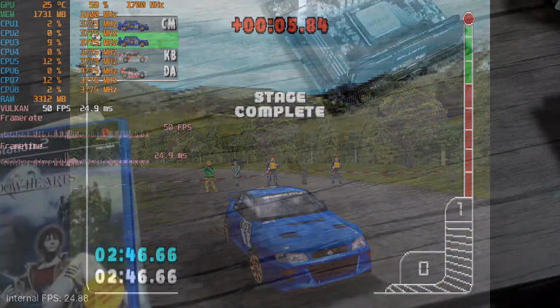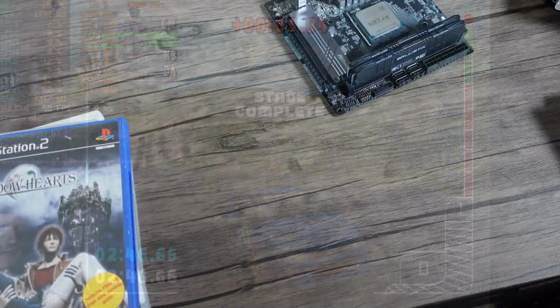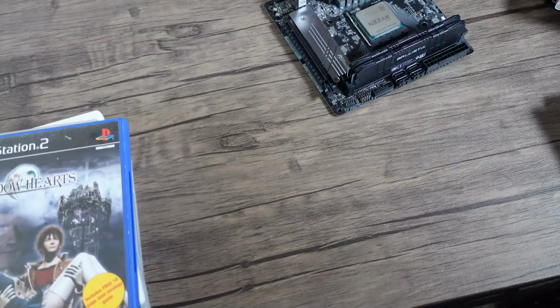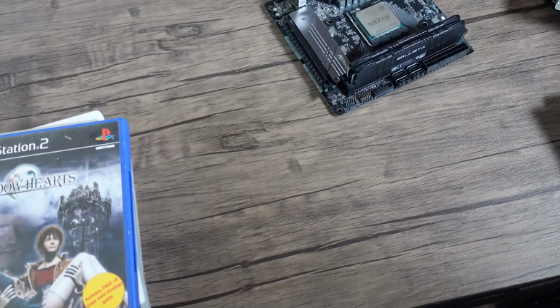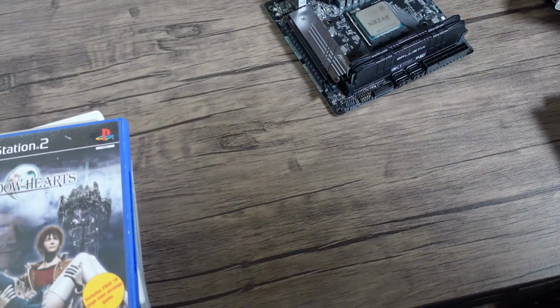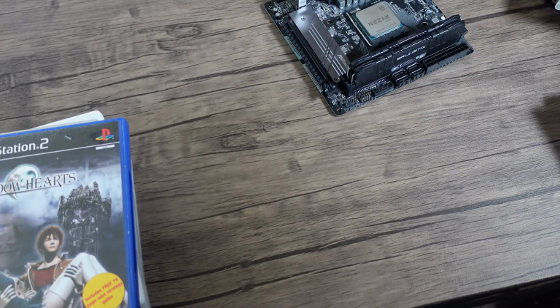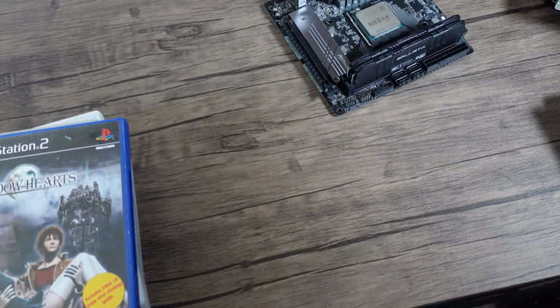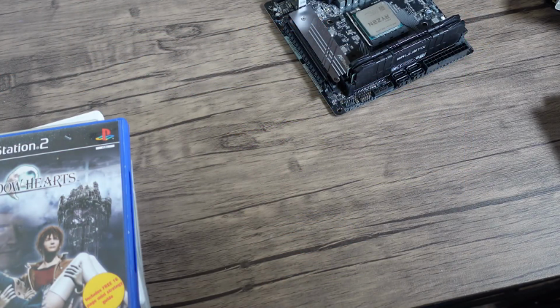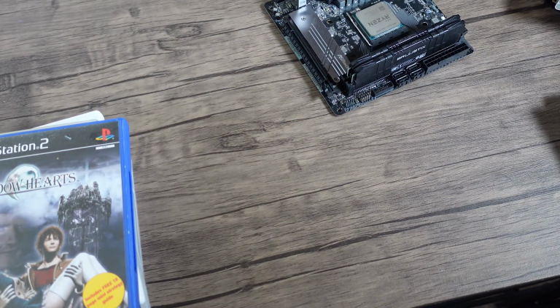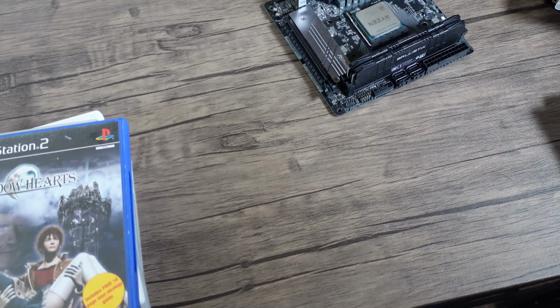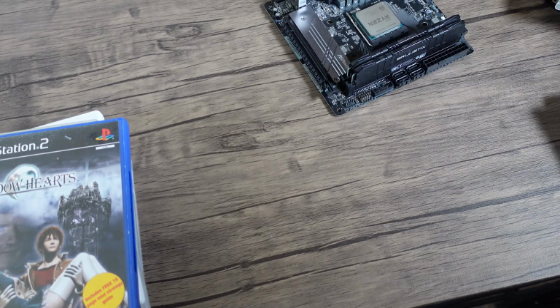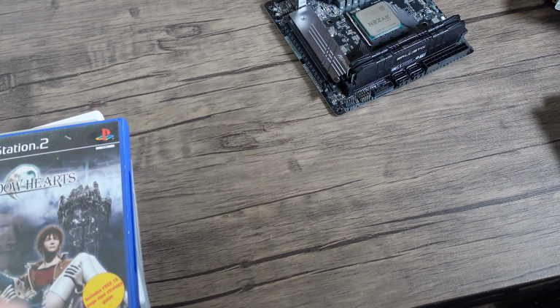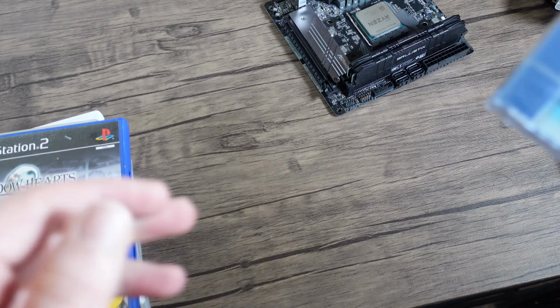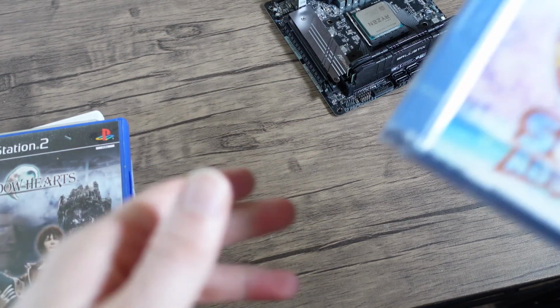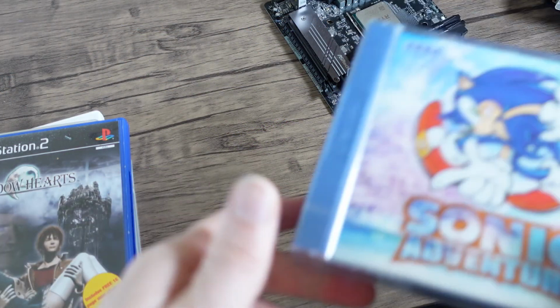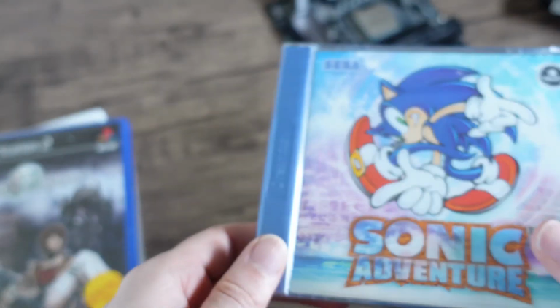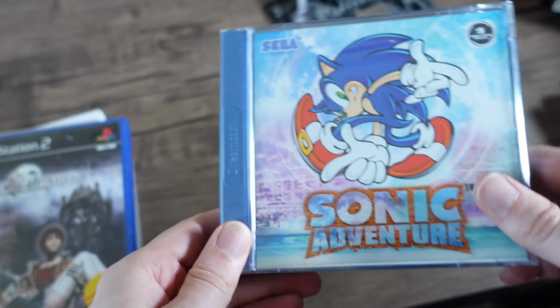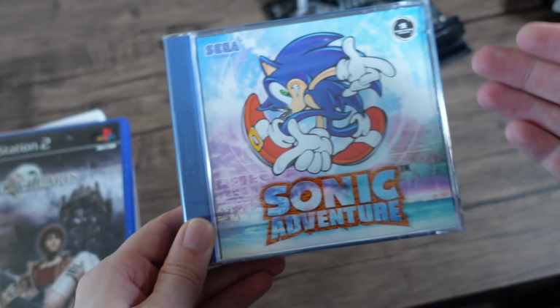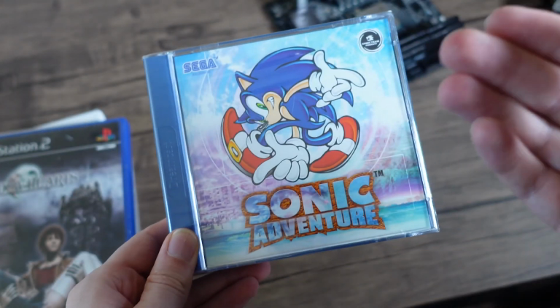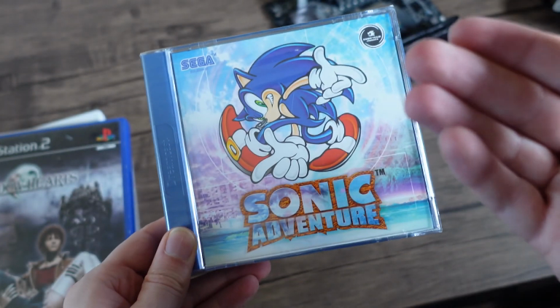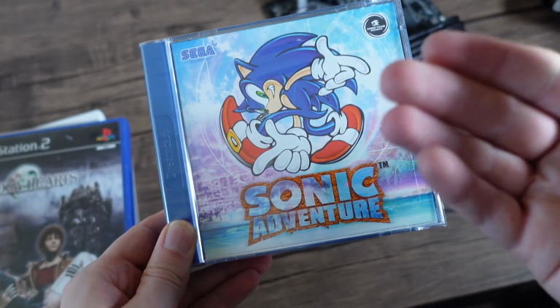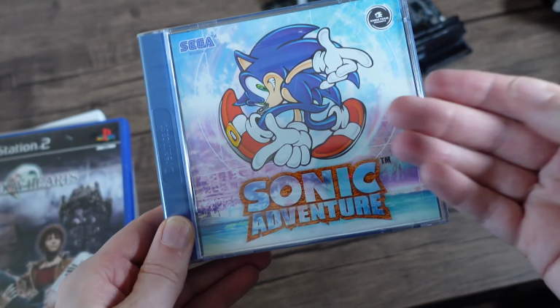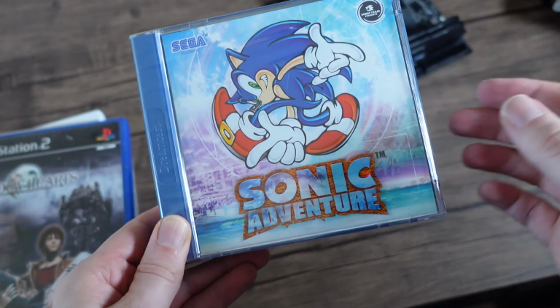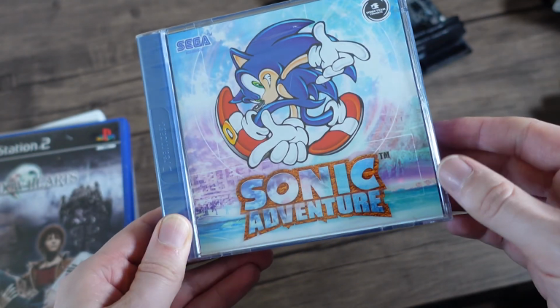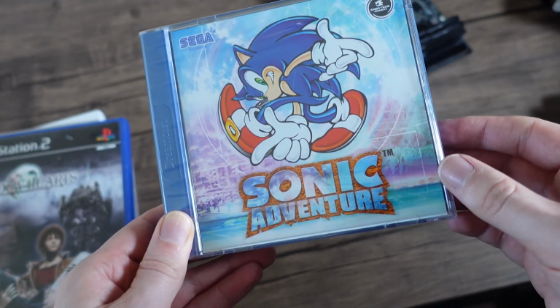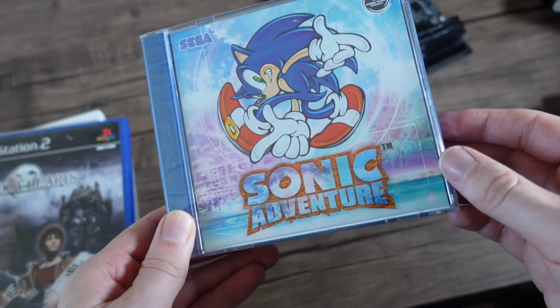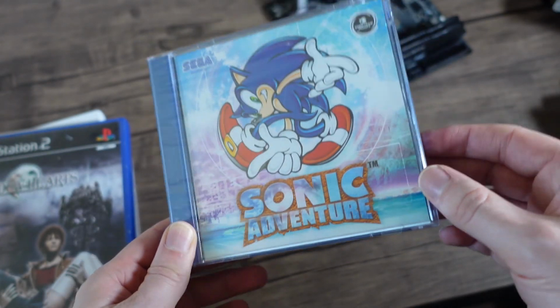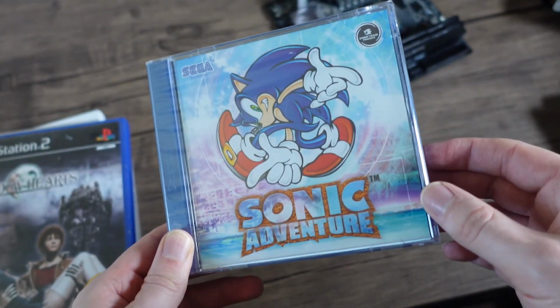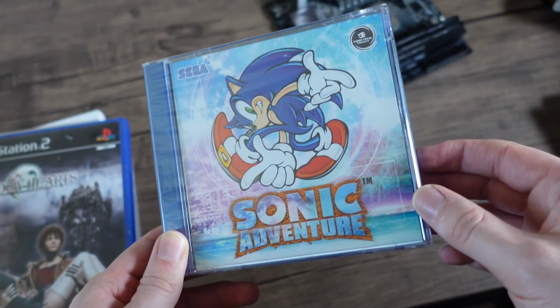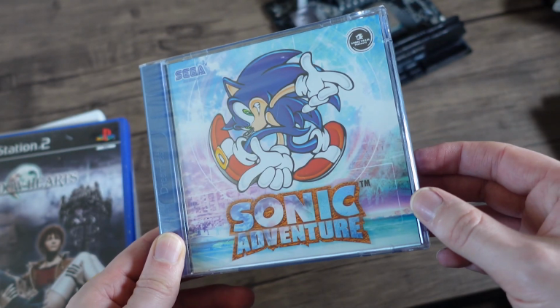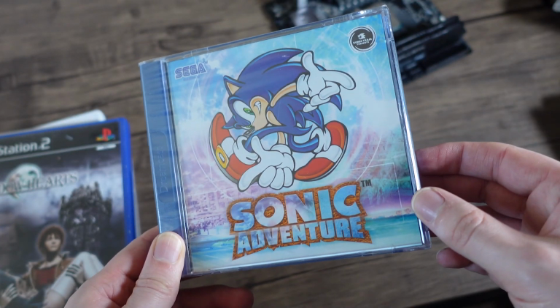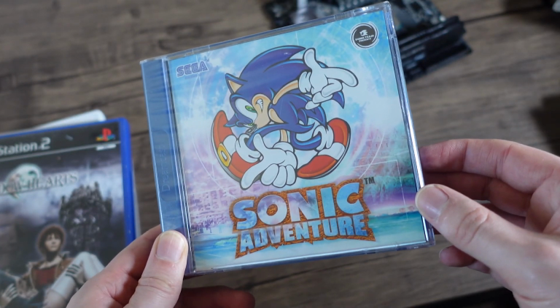Coming to the end of that era and the start of the next one, we'll look at a Dreamcast game. We'll look at Sonic Adventure.